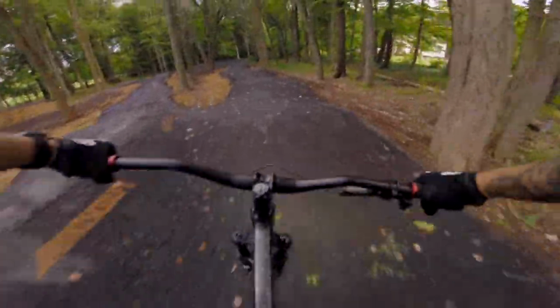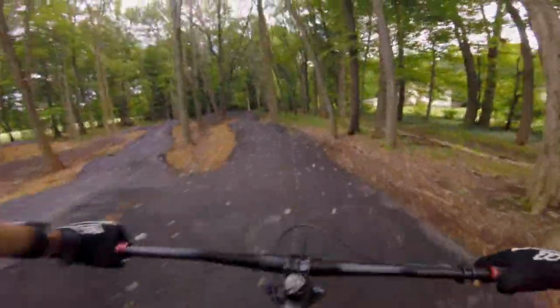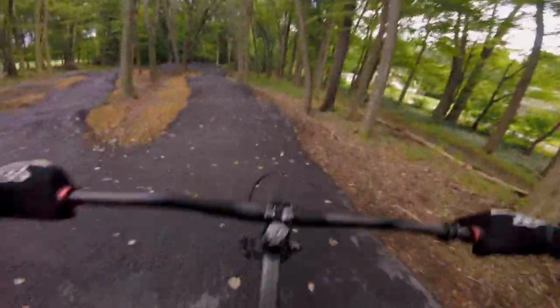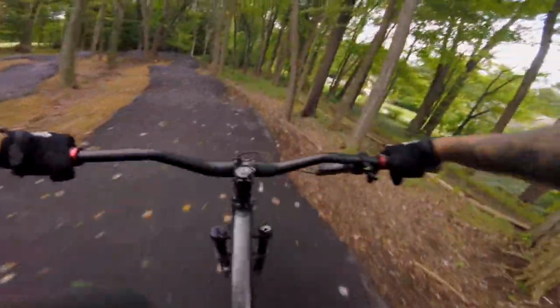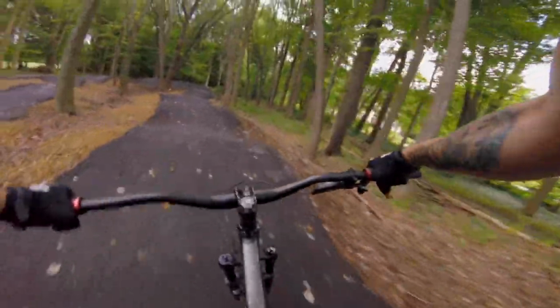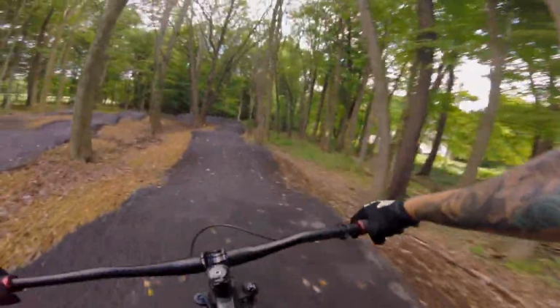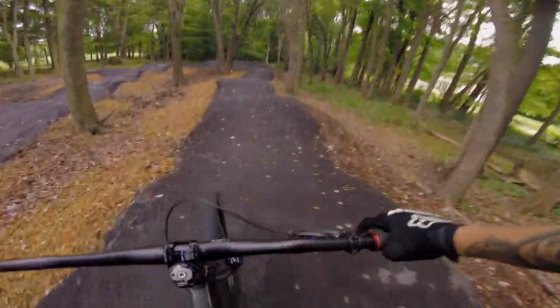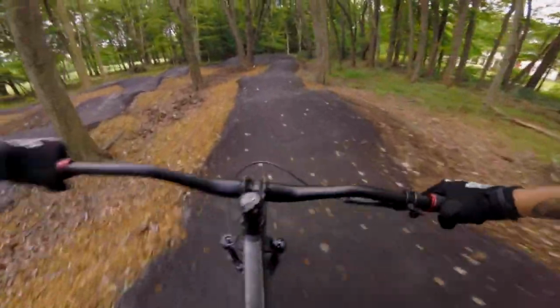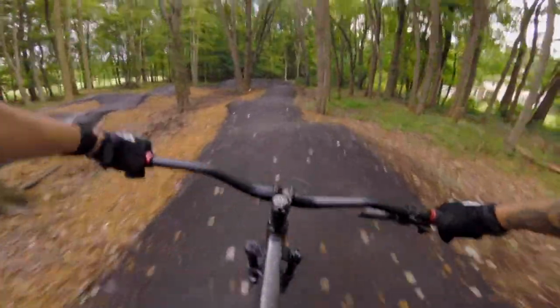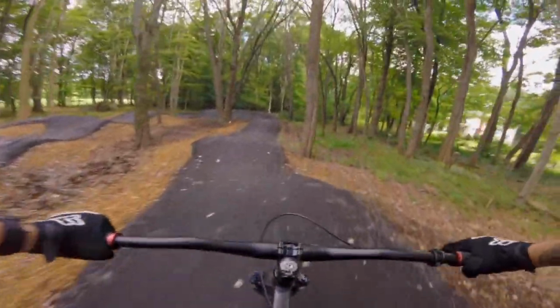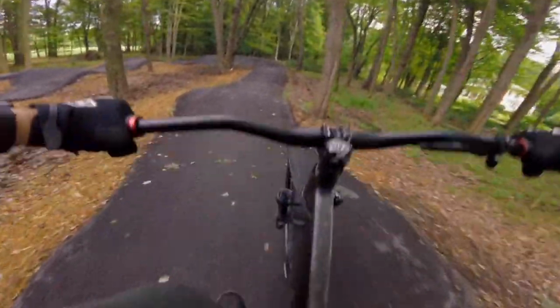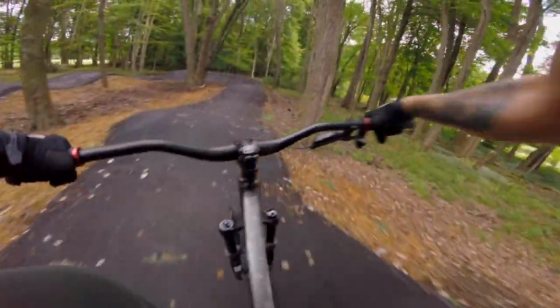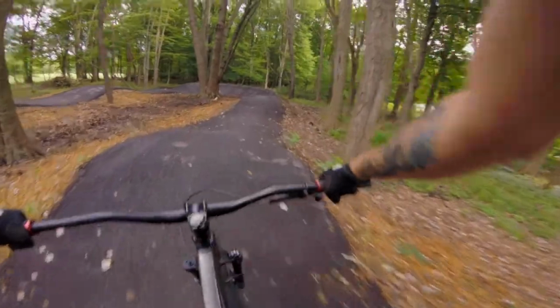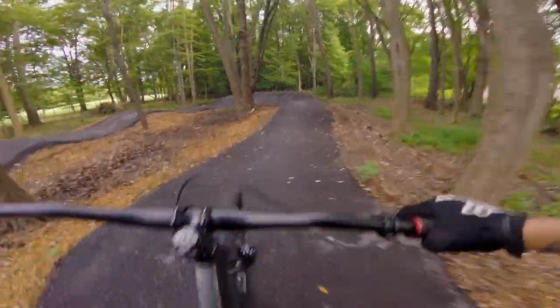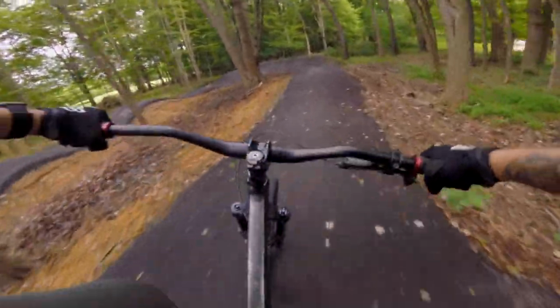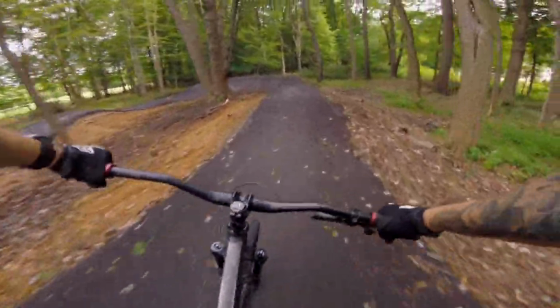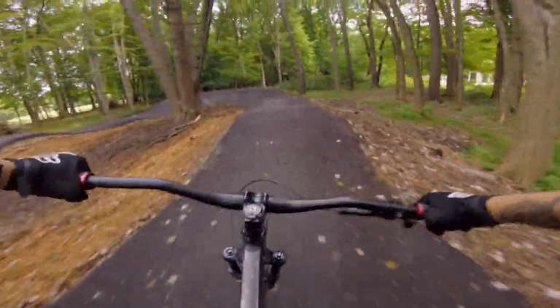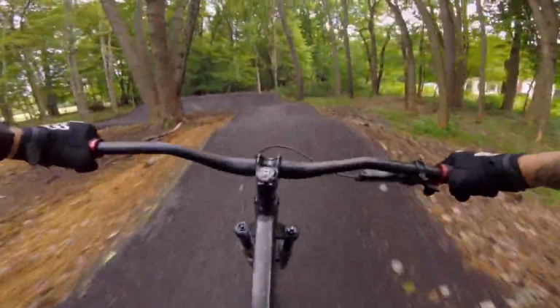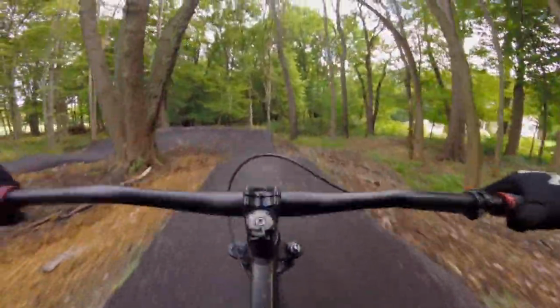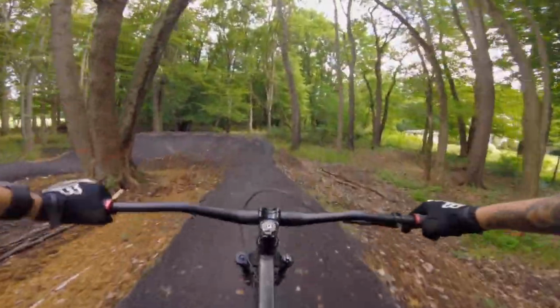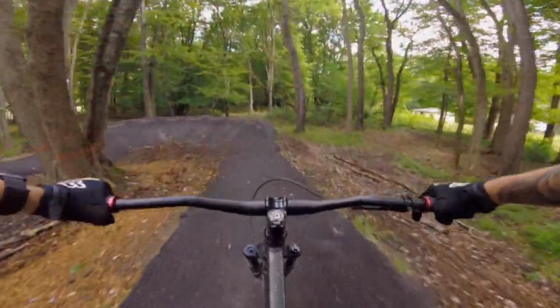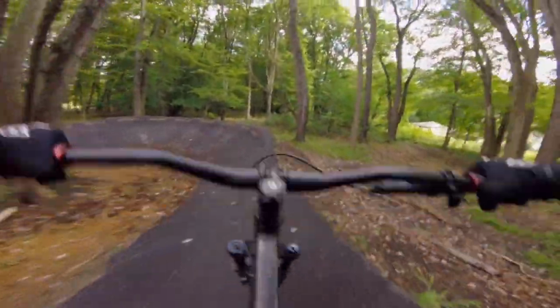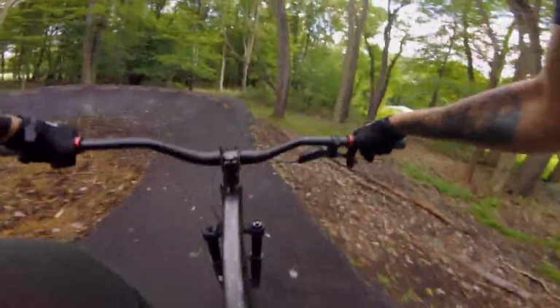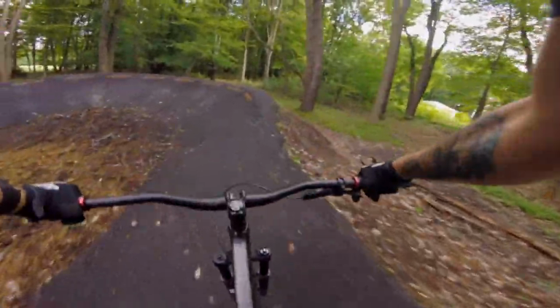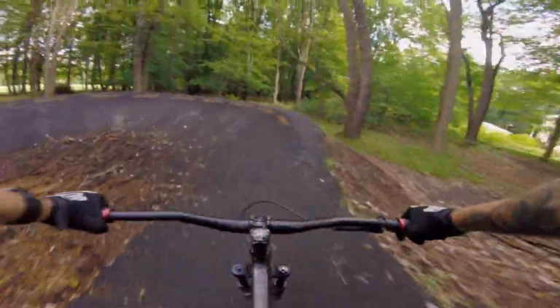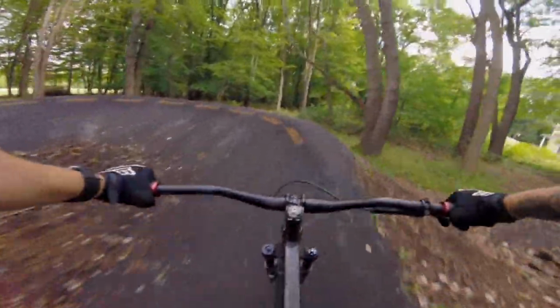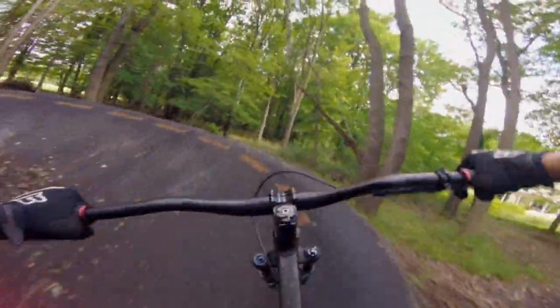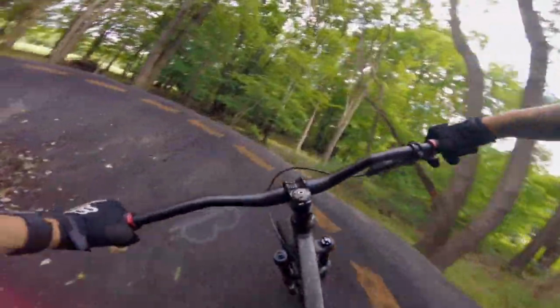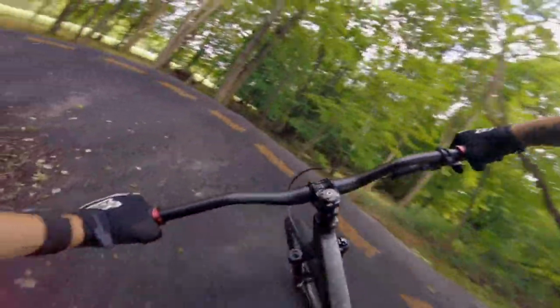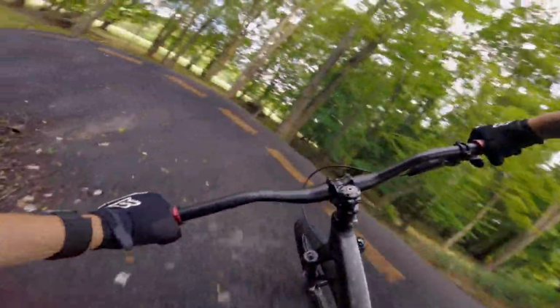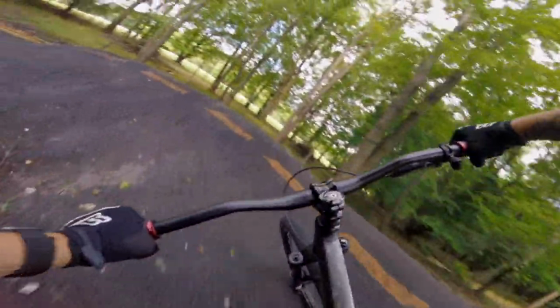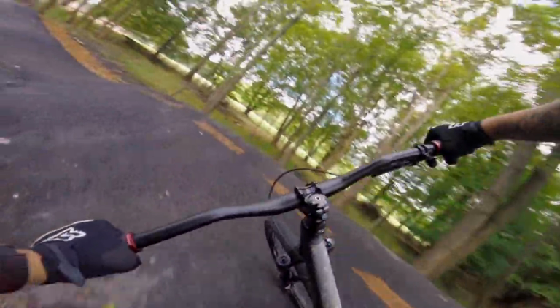If you are looking to get in some experience on a pump track or need a place to ride after a day of rain, this might just be the ticket.